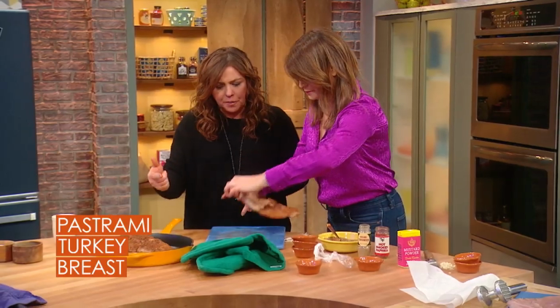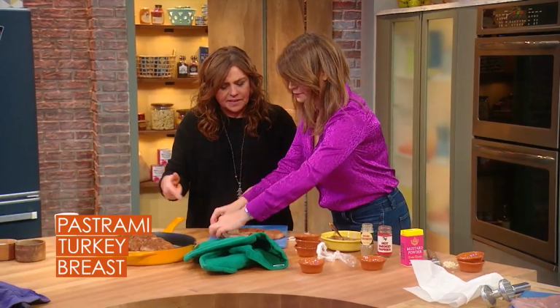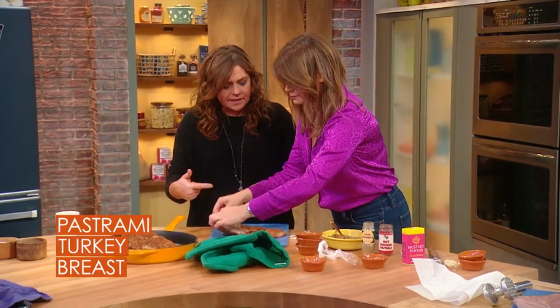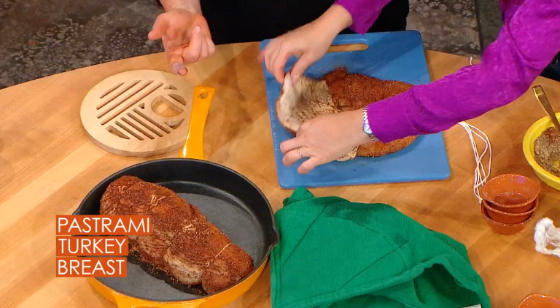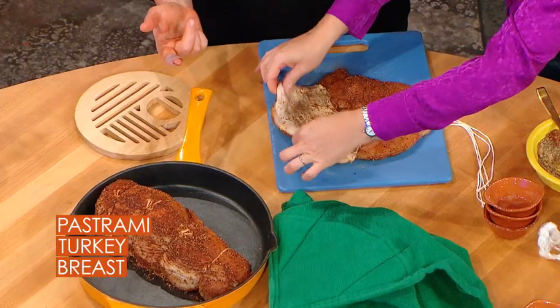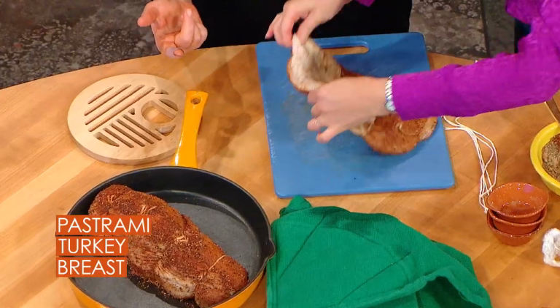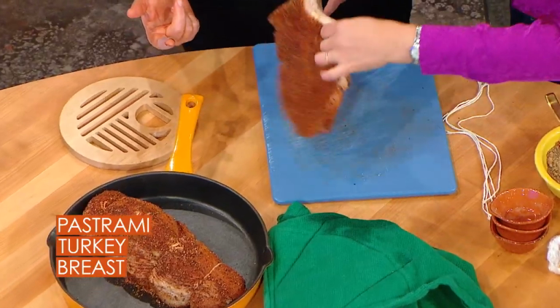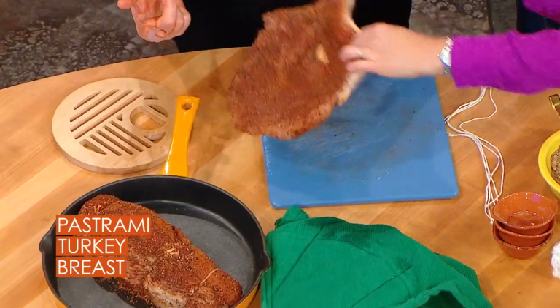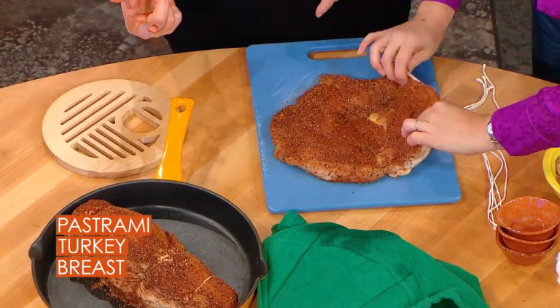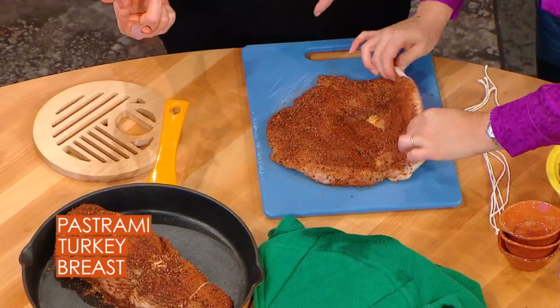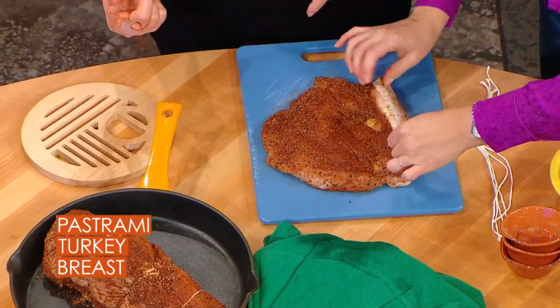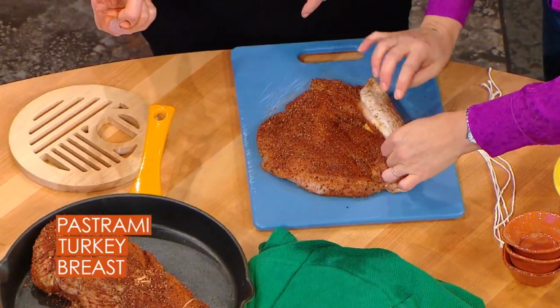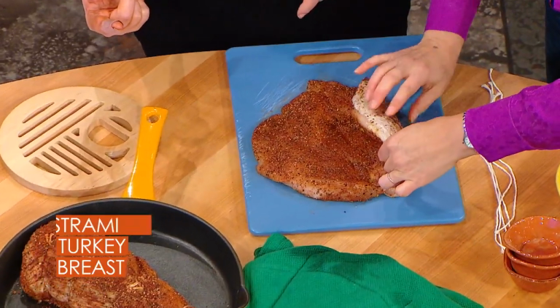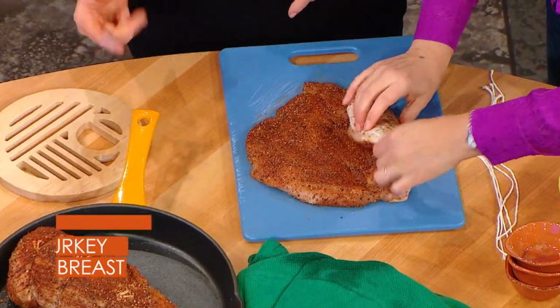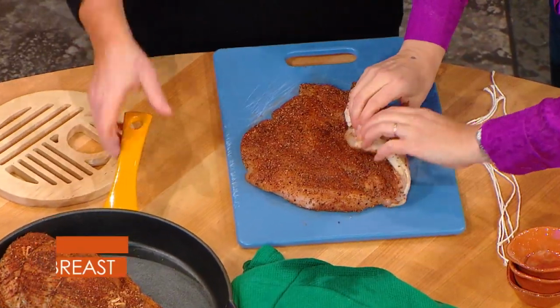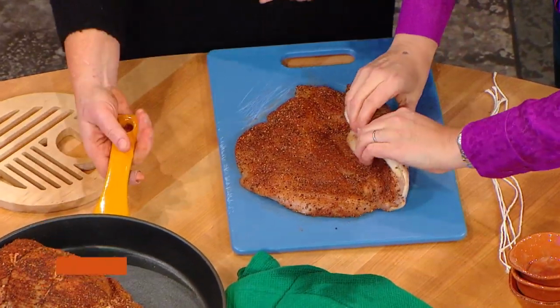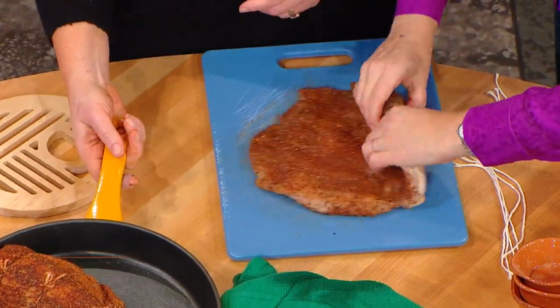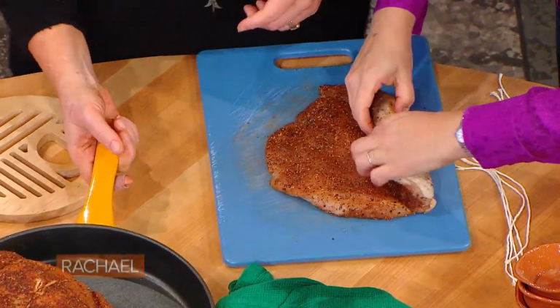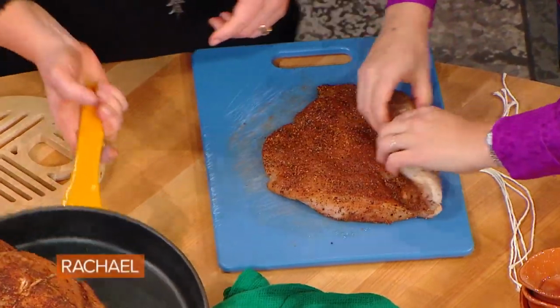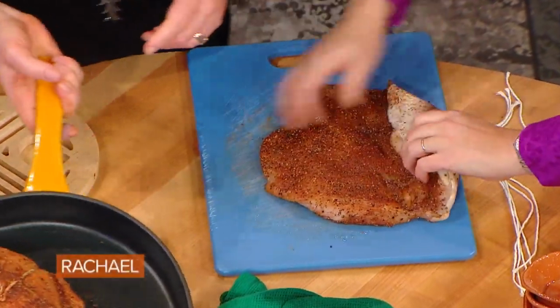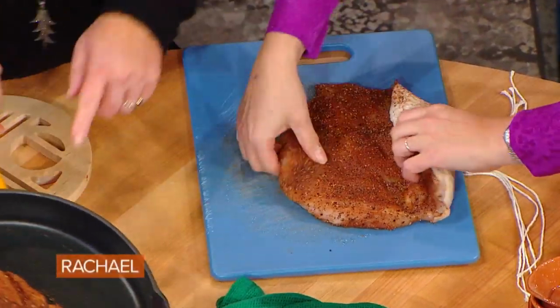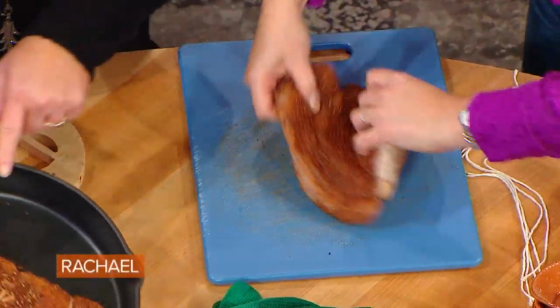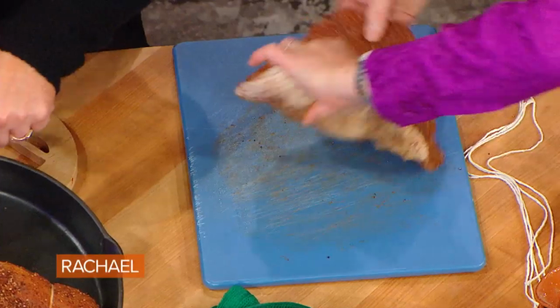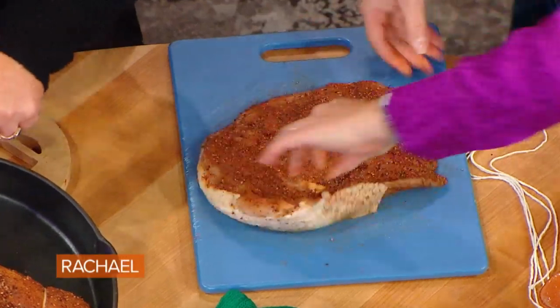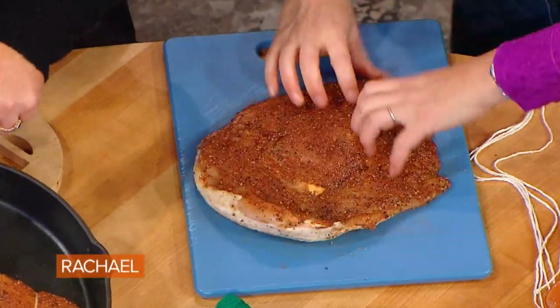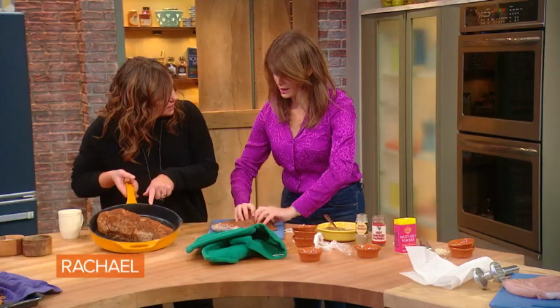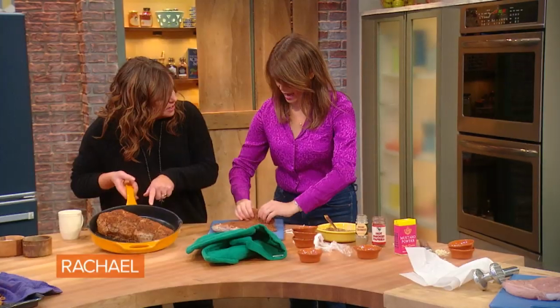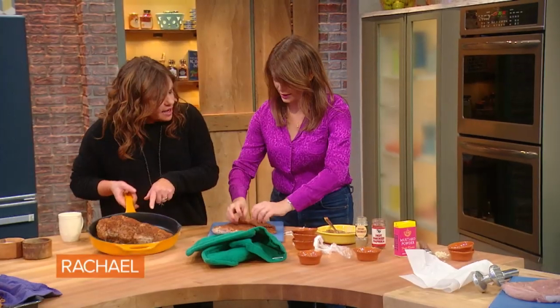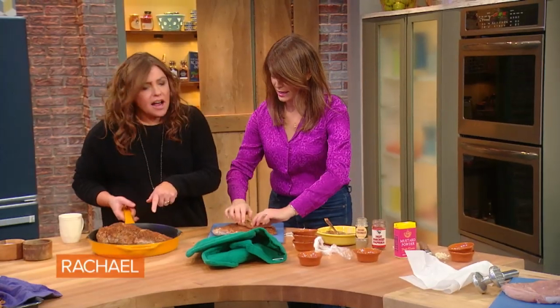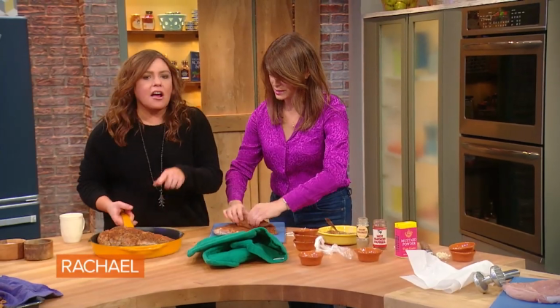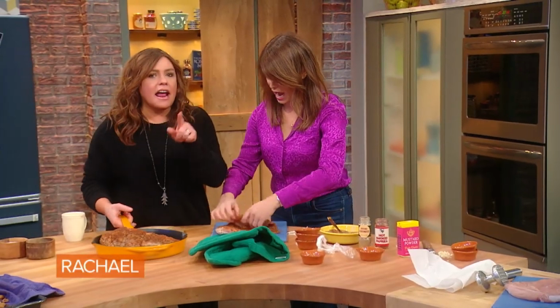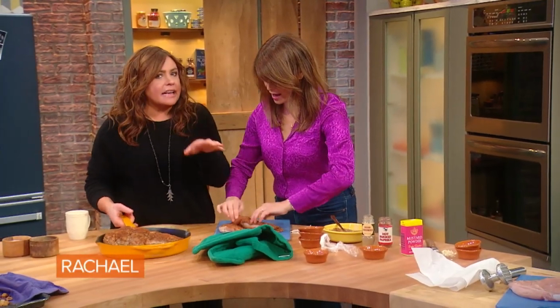Do you put the skin side up or down? You put the skin side out. And that's what this looks like — it gets tied up.